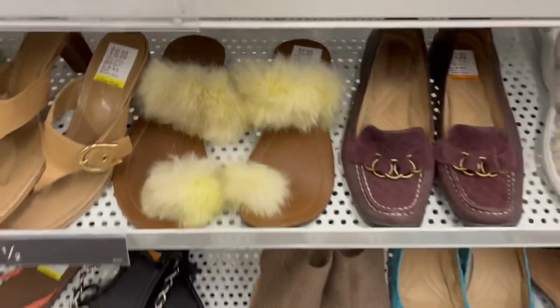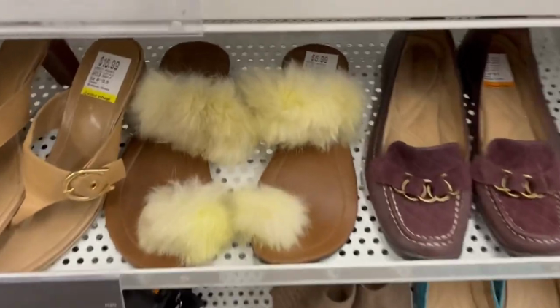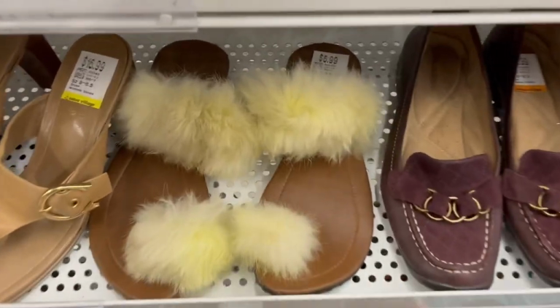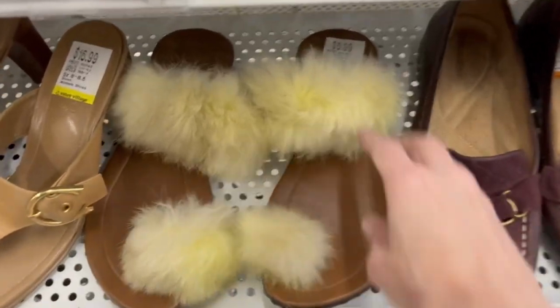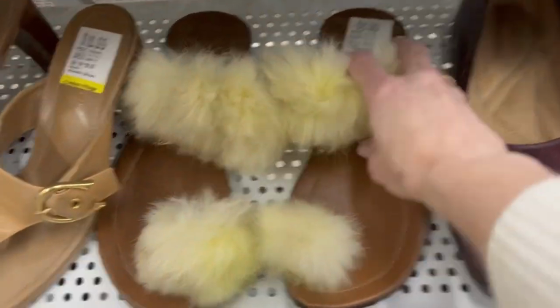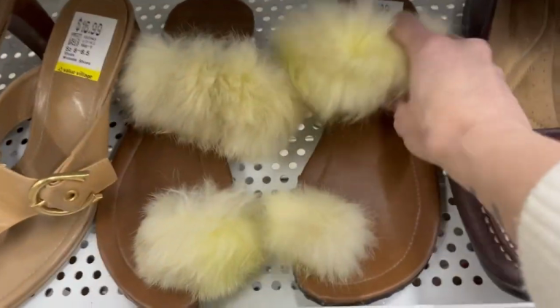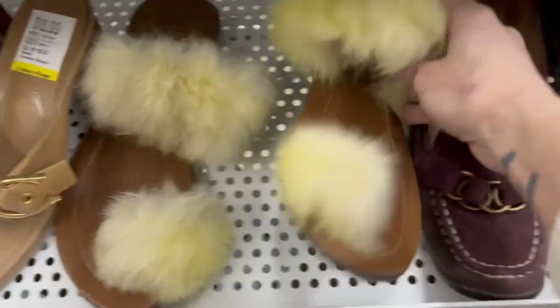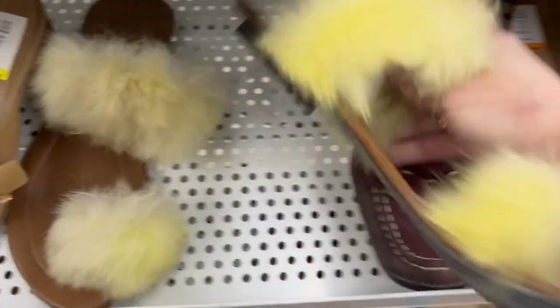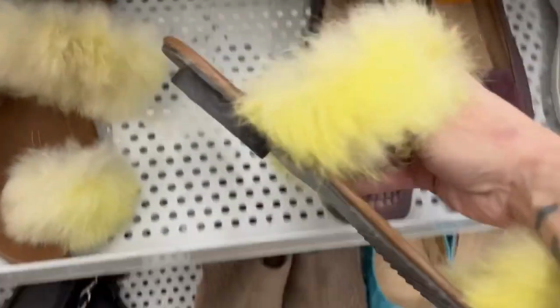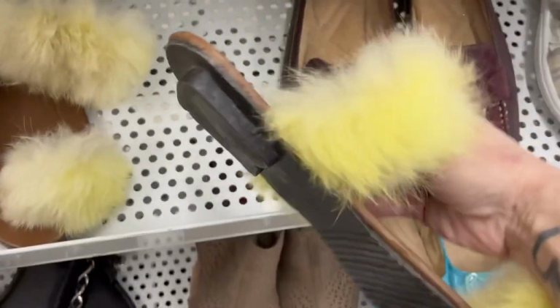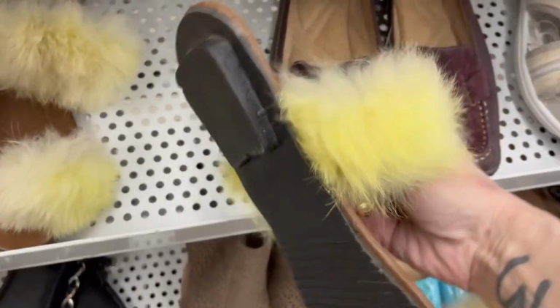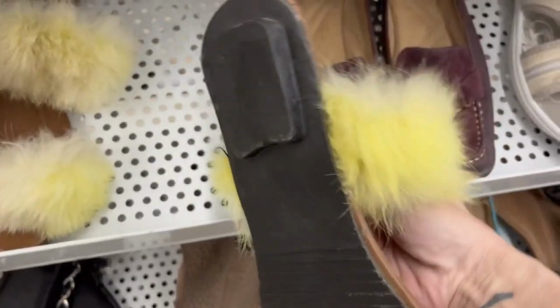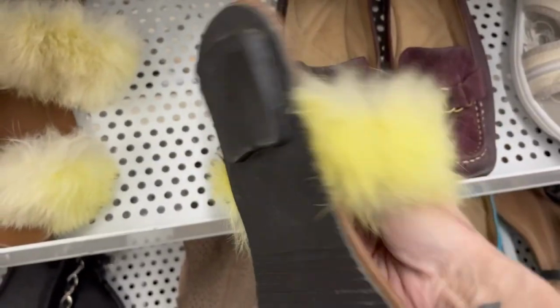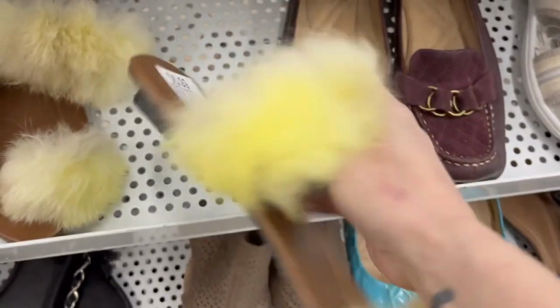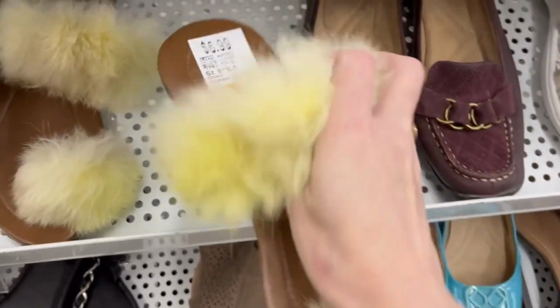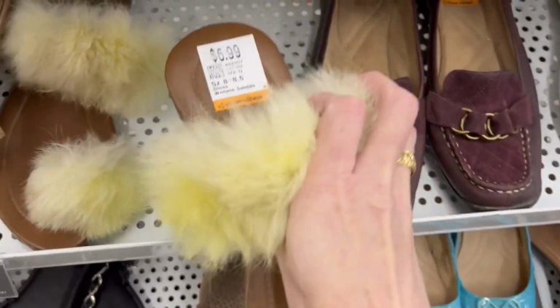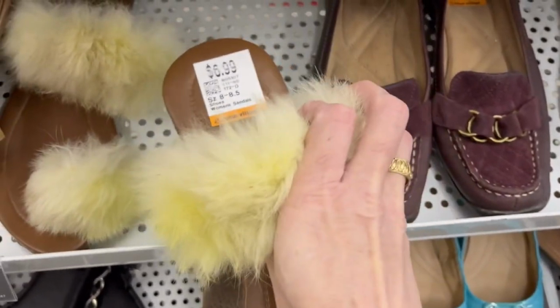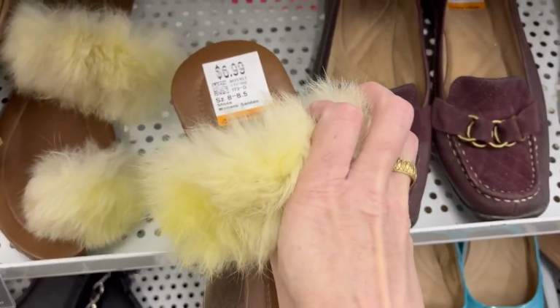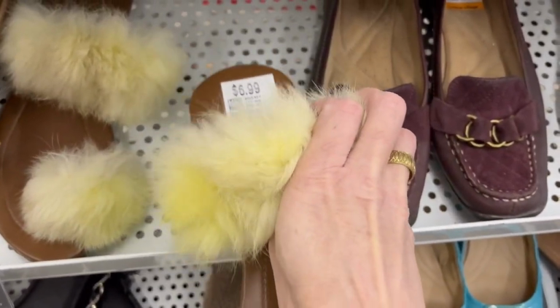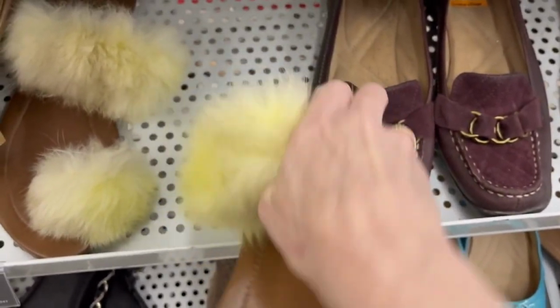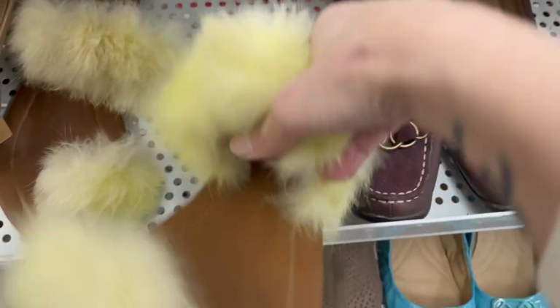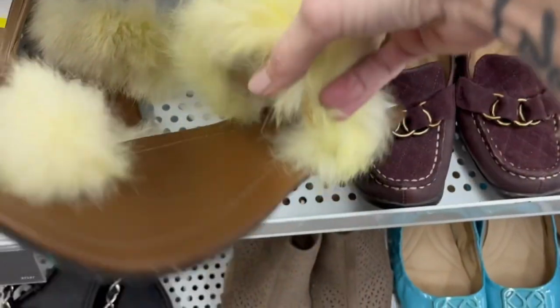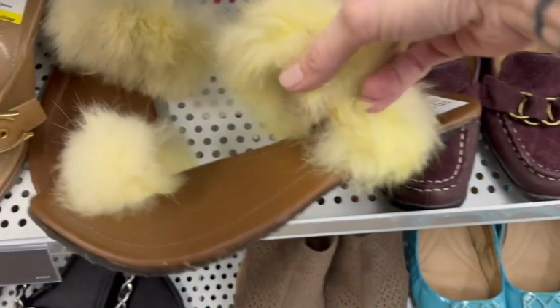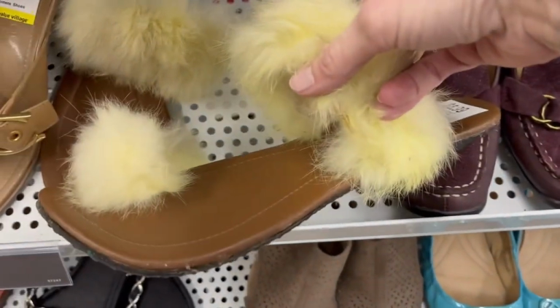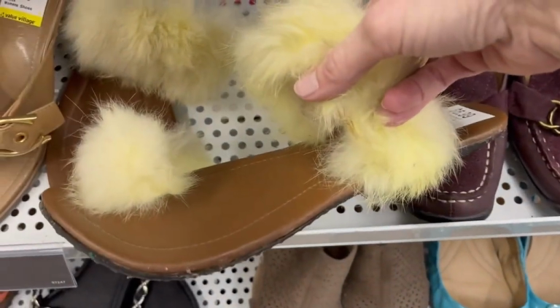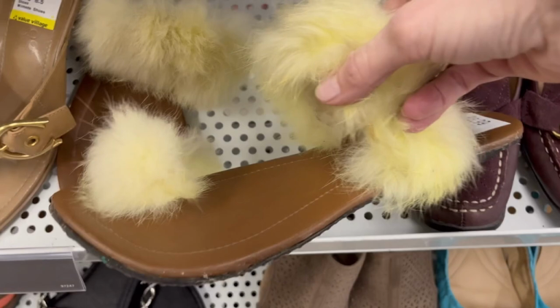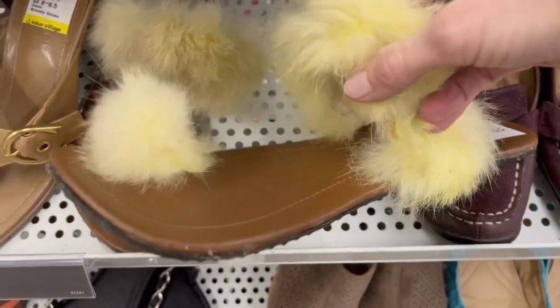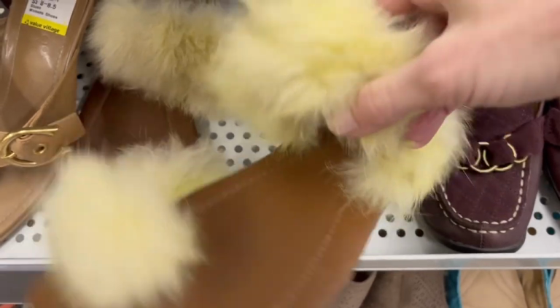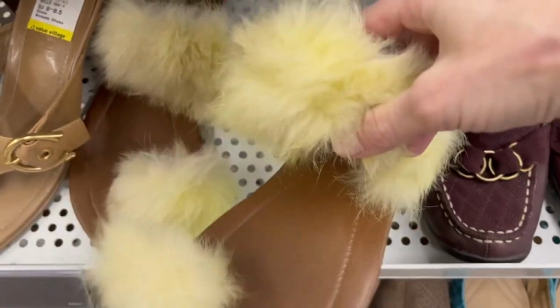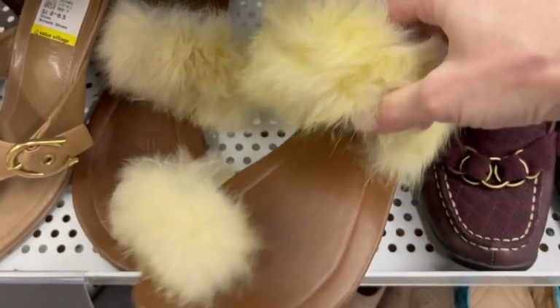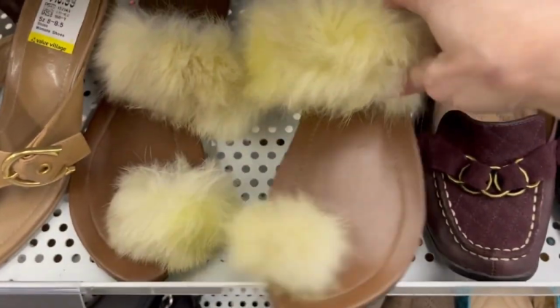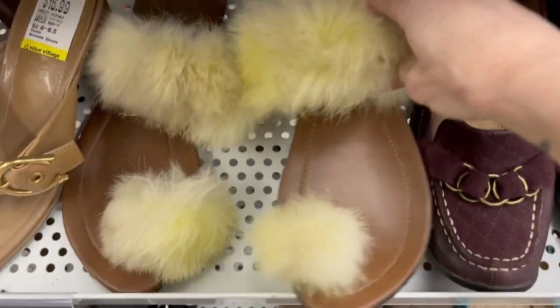What about these? What do you think of these? Yay or nay?